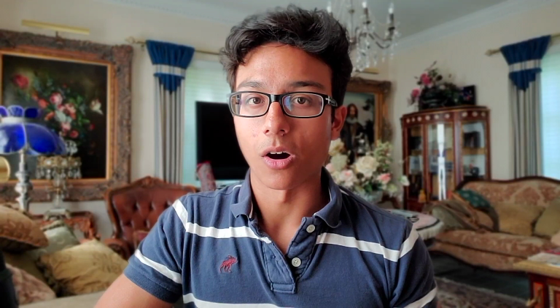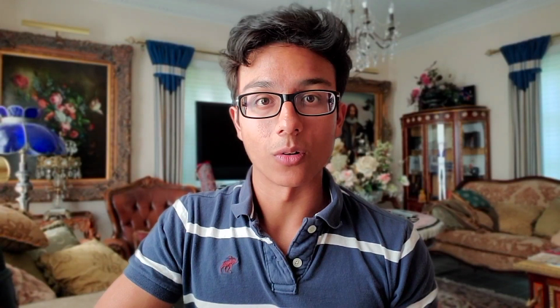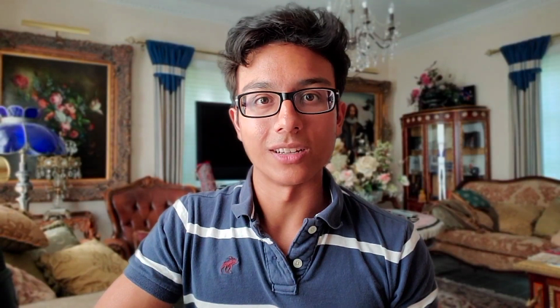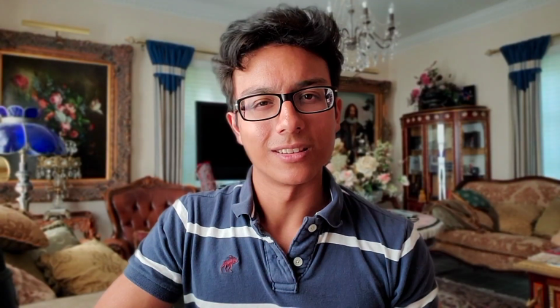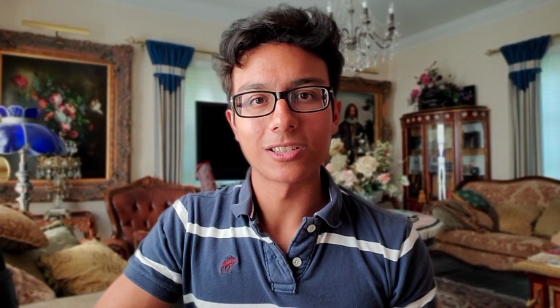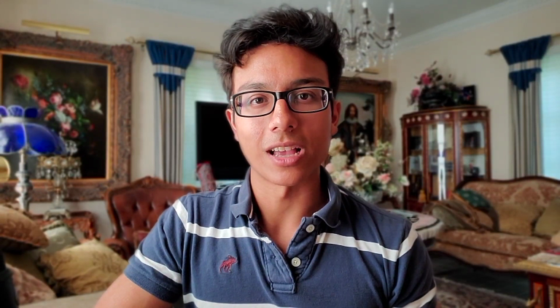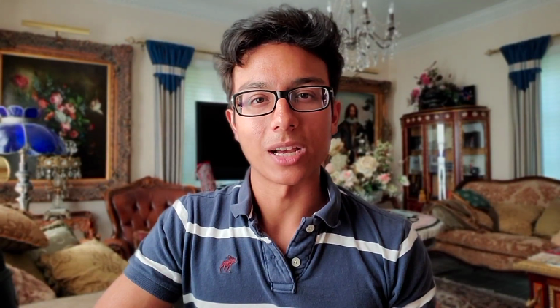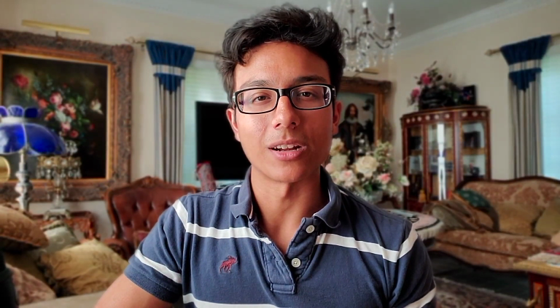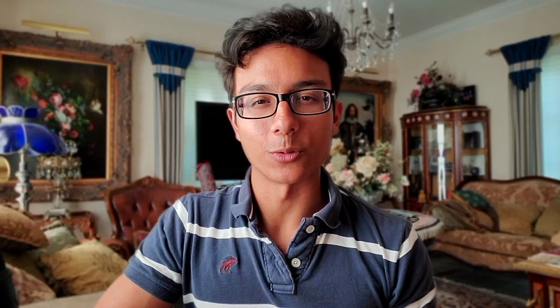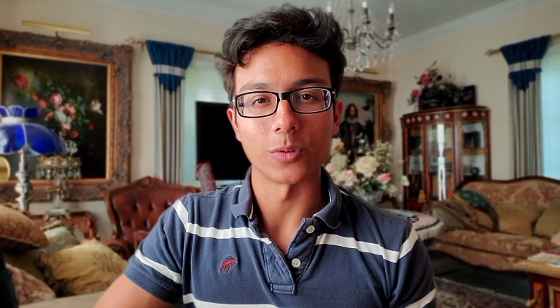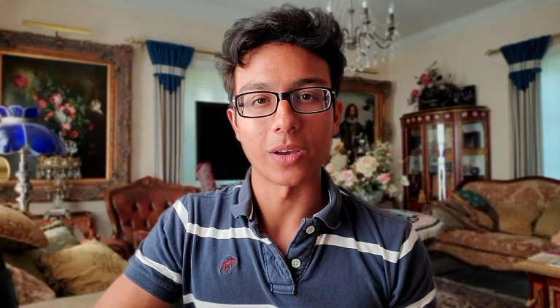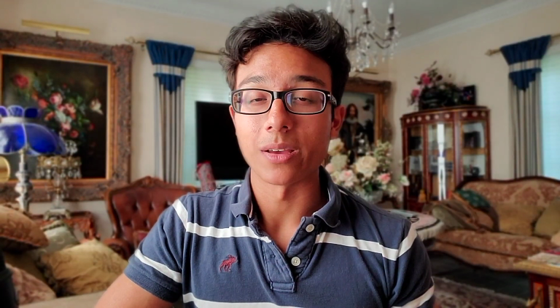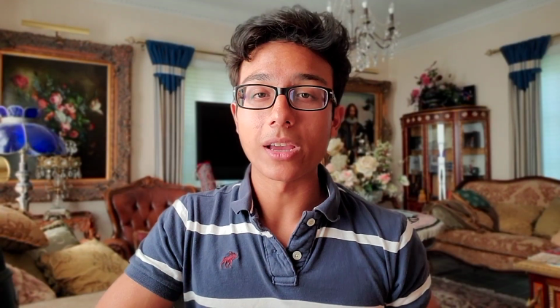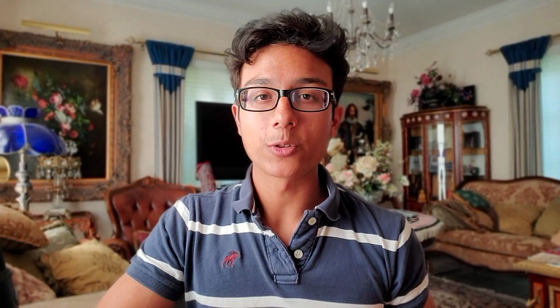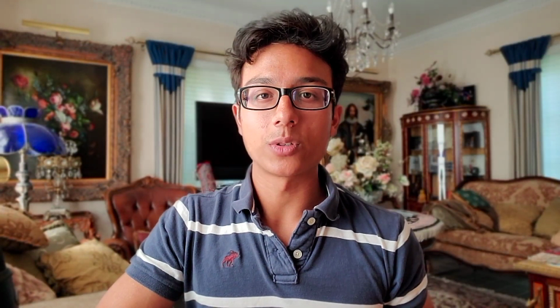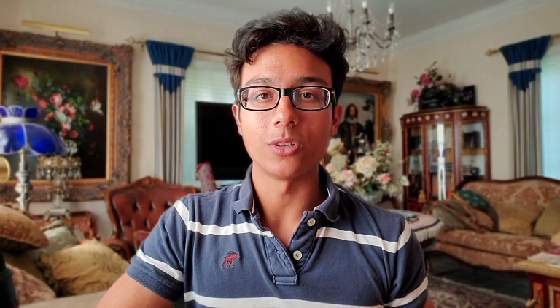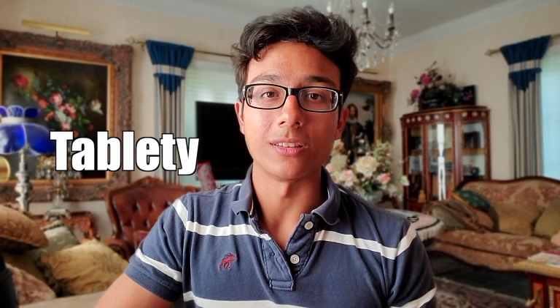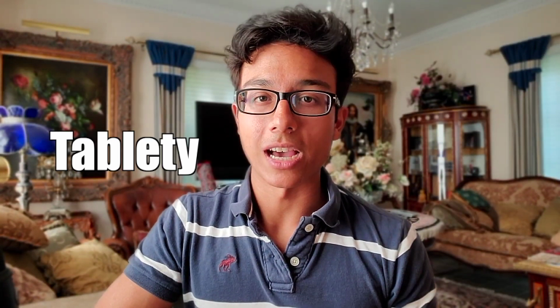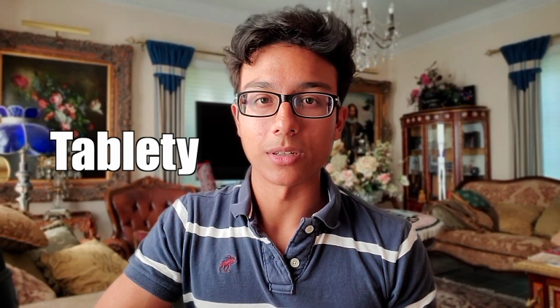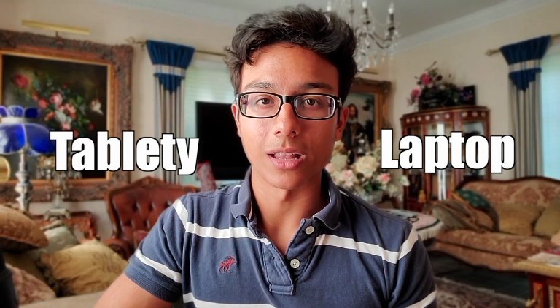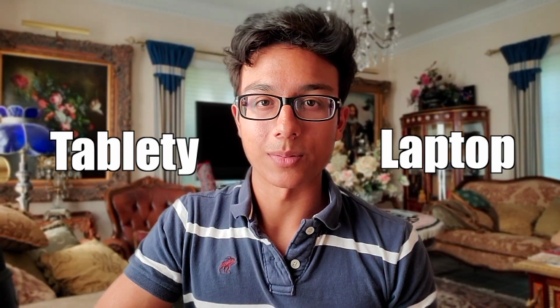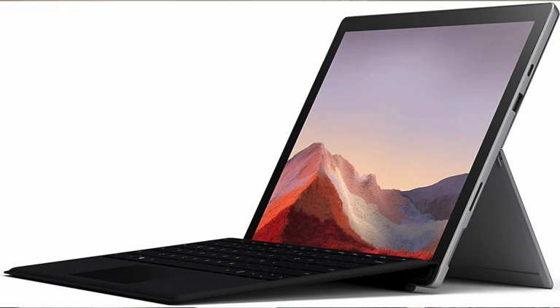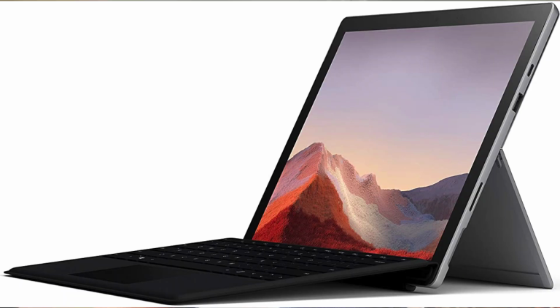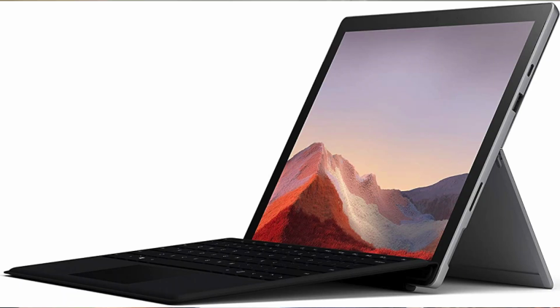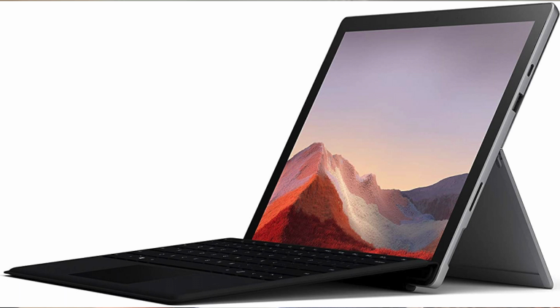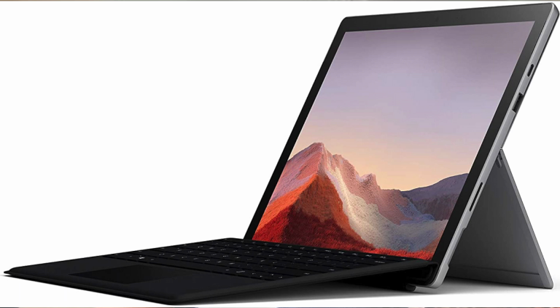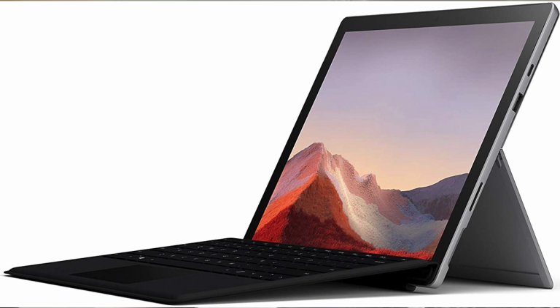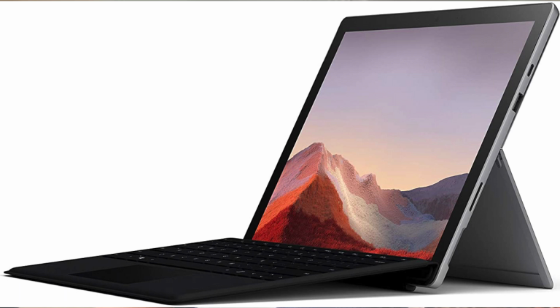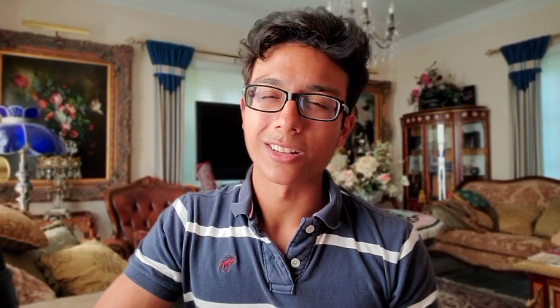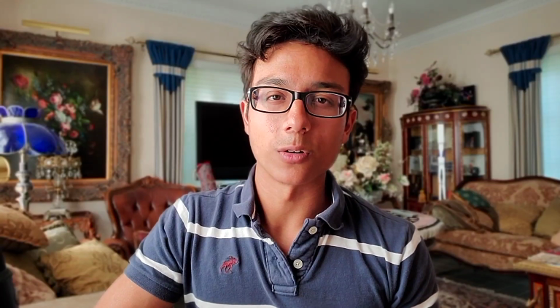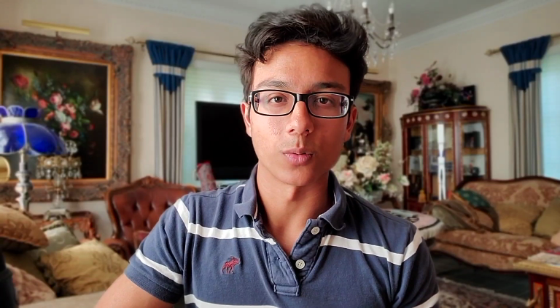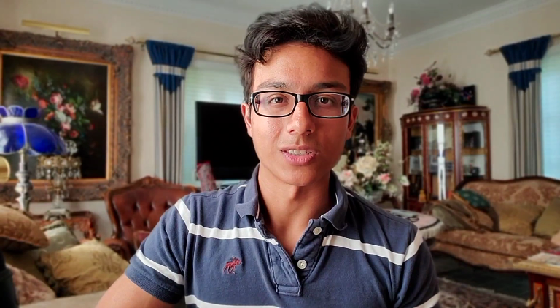Alright, this is a laptop that I truly respect. May I introduce to you the tablet-laptop, the Microsoft Surface Pro 7. Let's go over the raw stats.